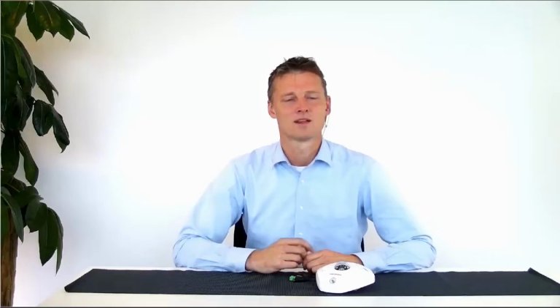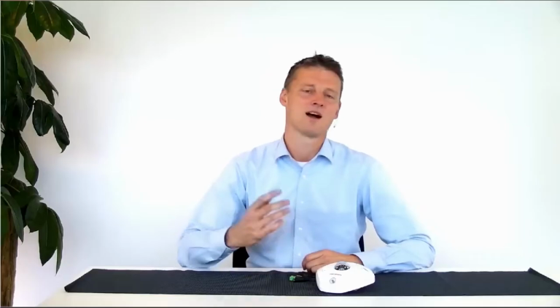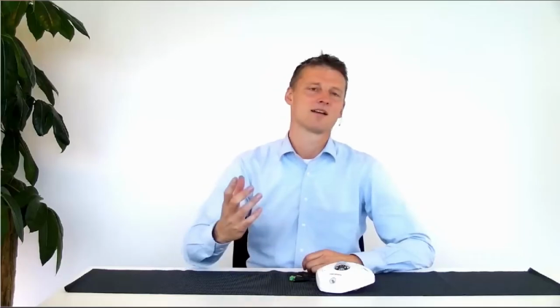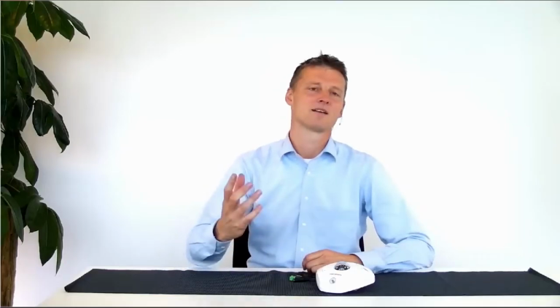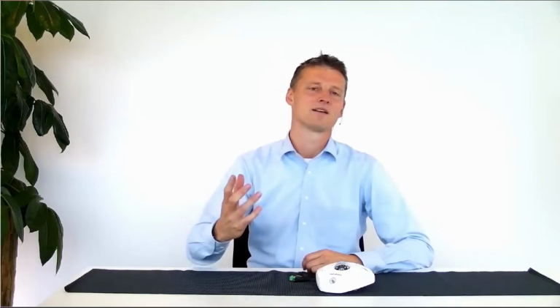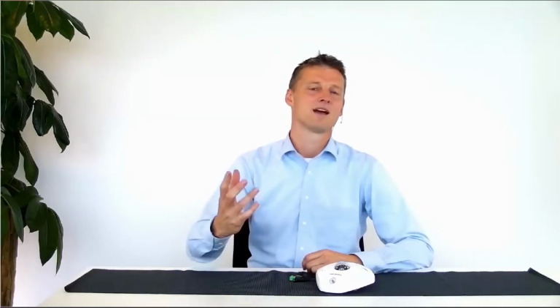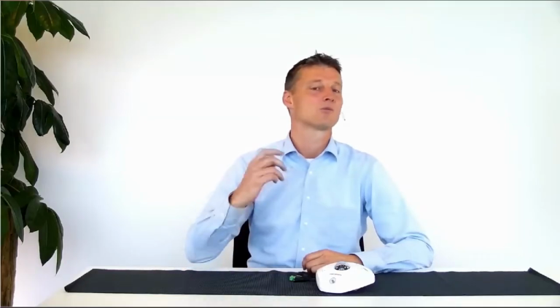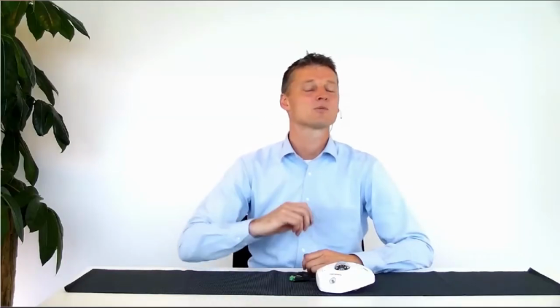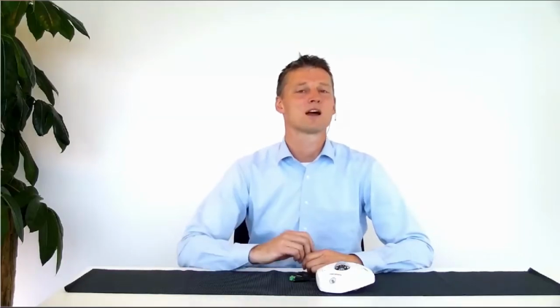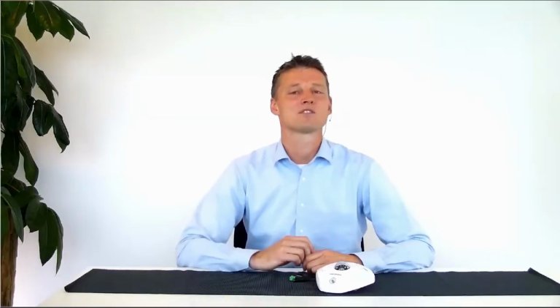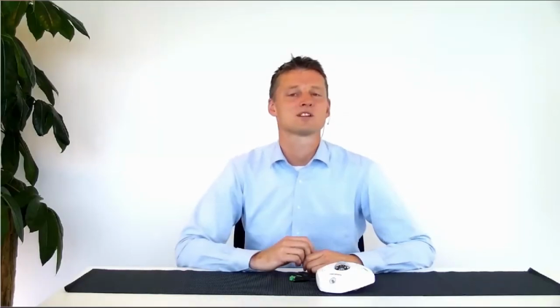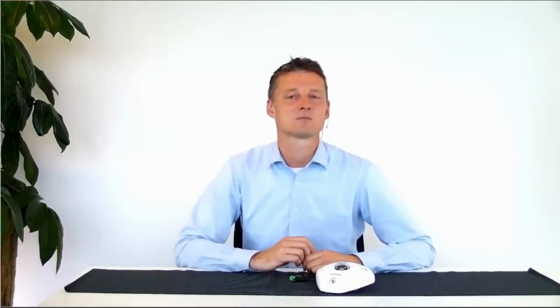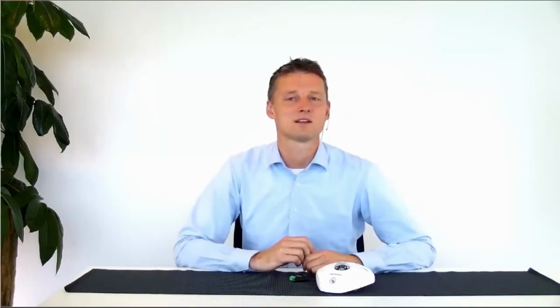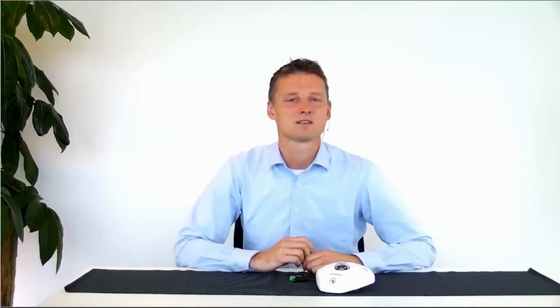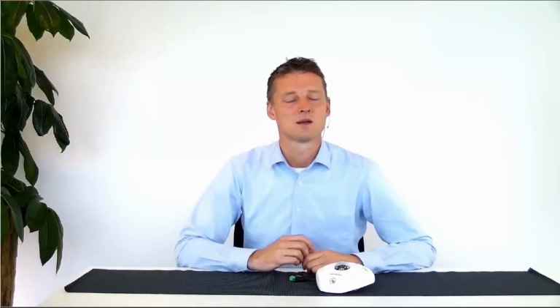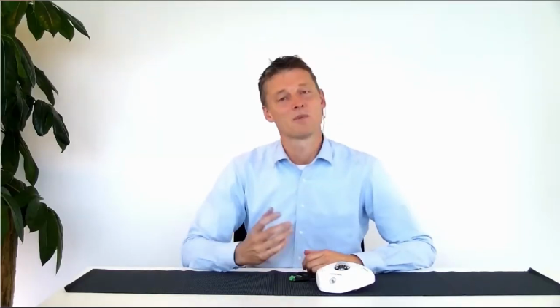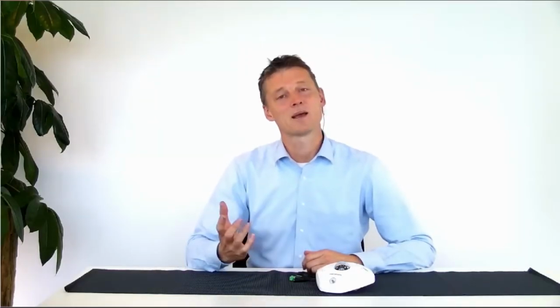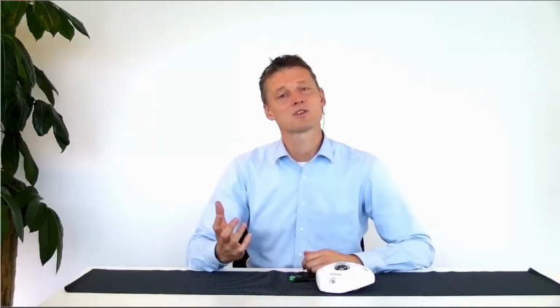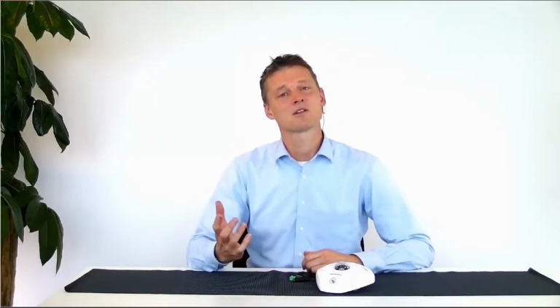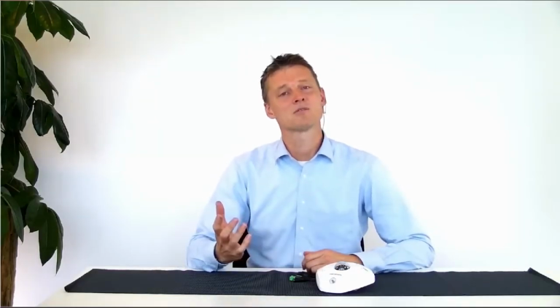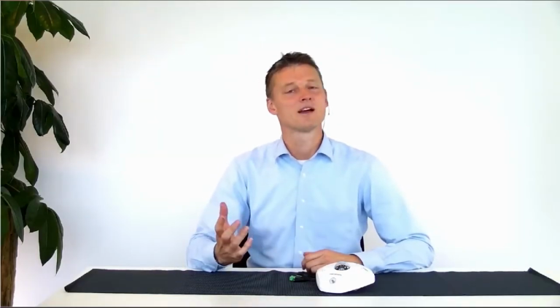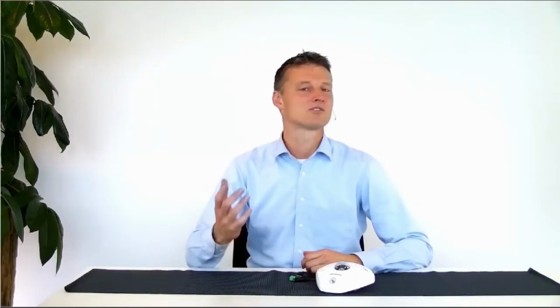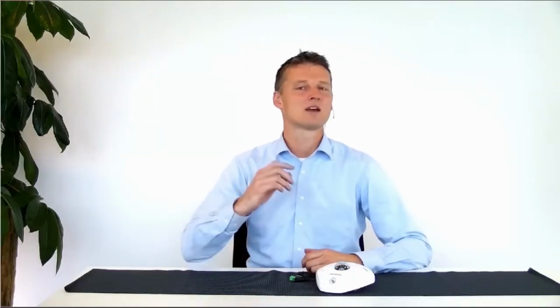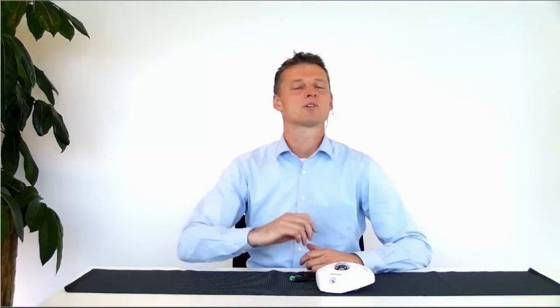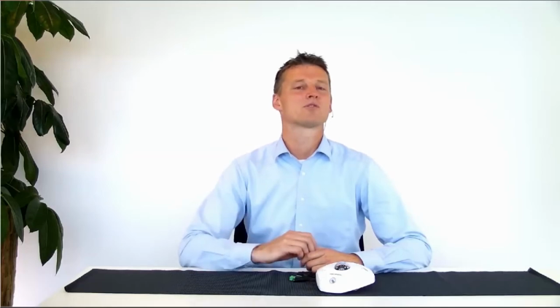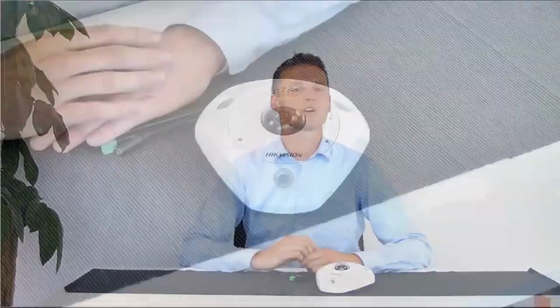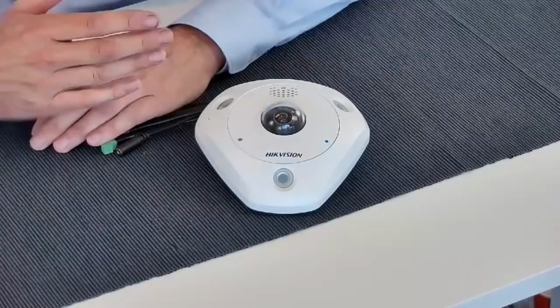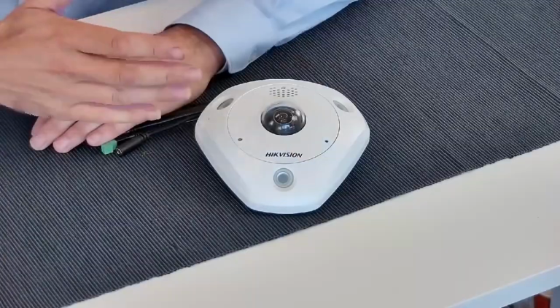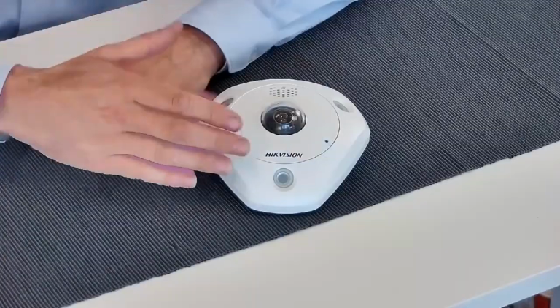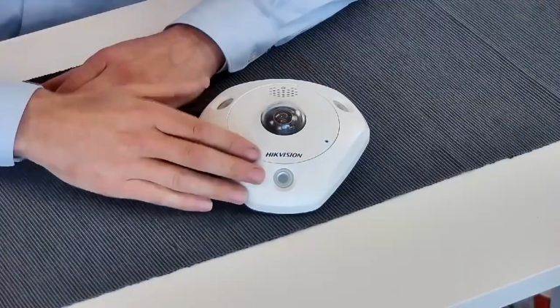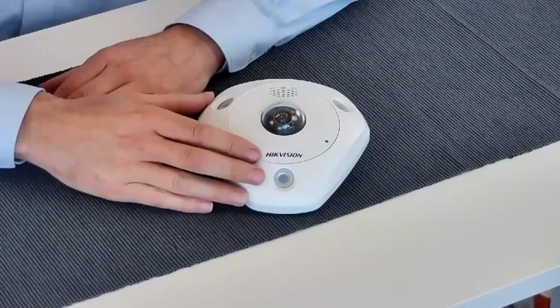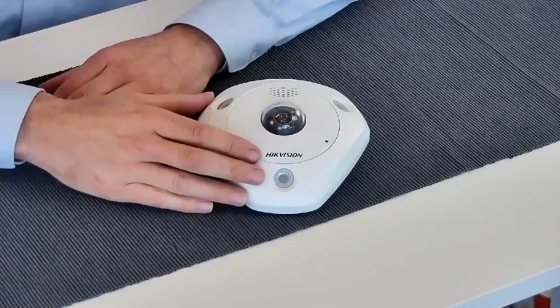Hi and welcome to High Vision Explained. My name is Arno and today I would like to talk about our fisheye camera.